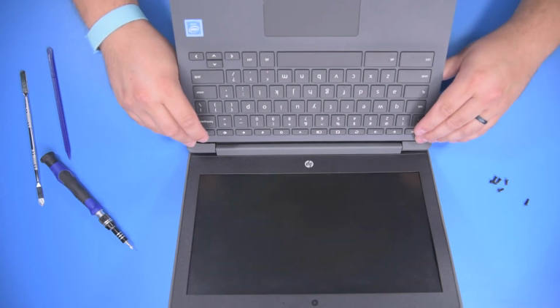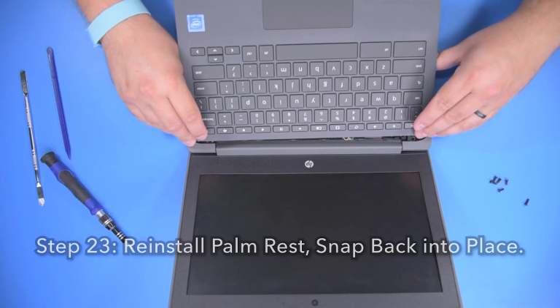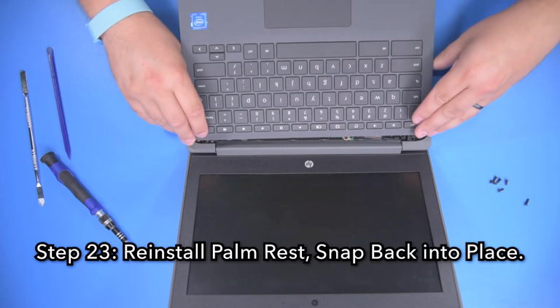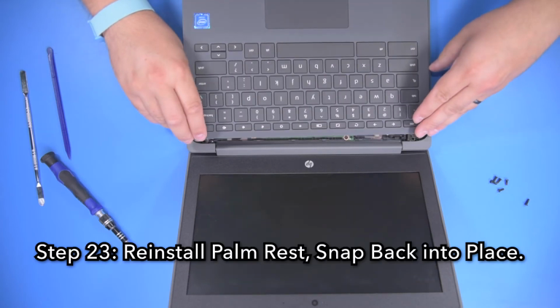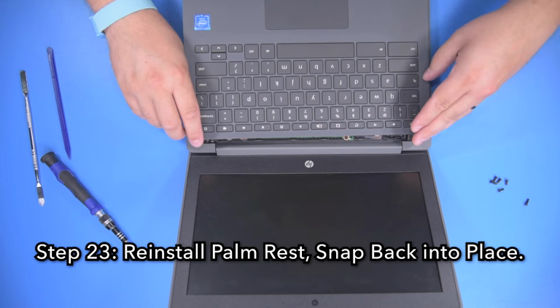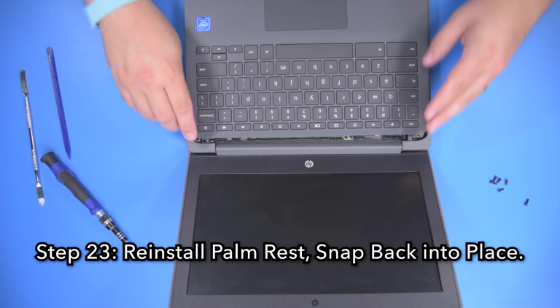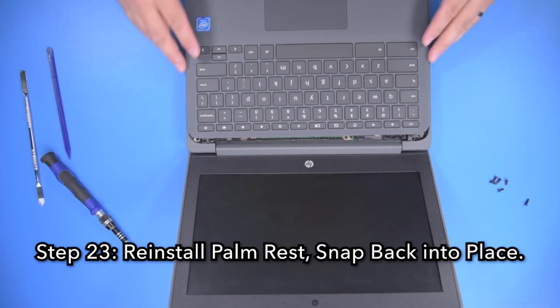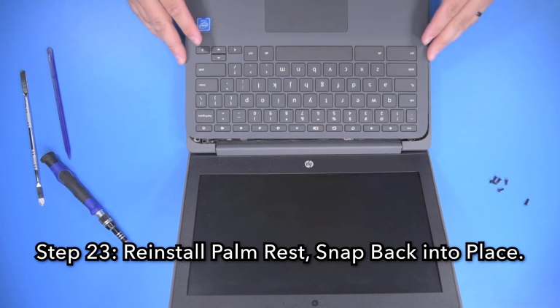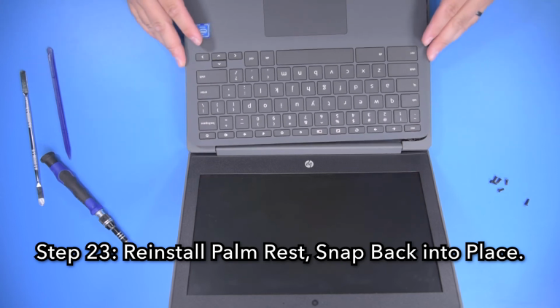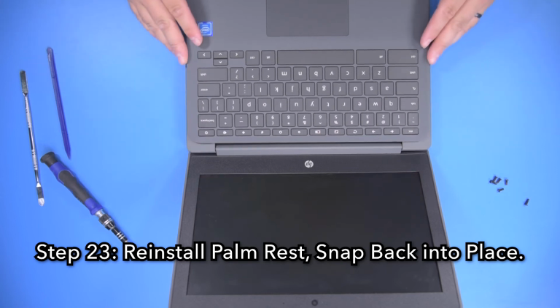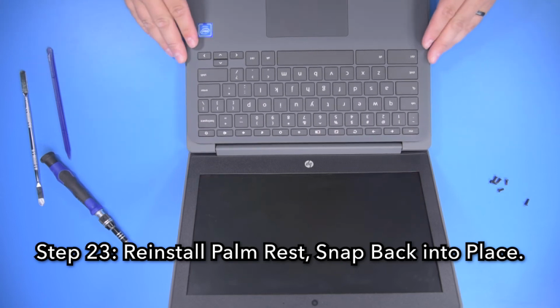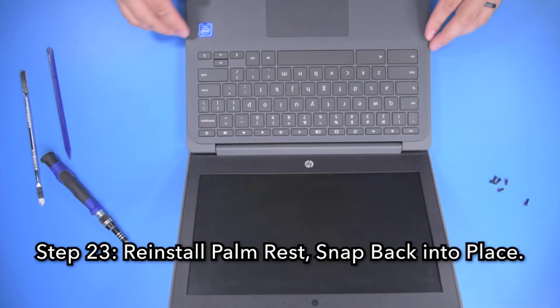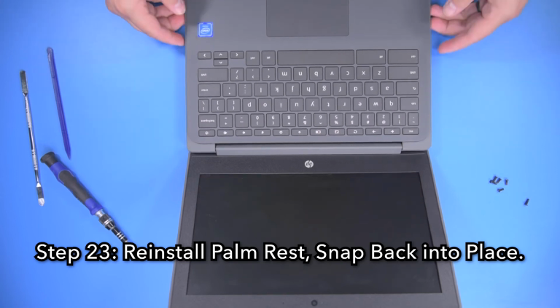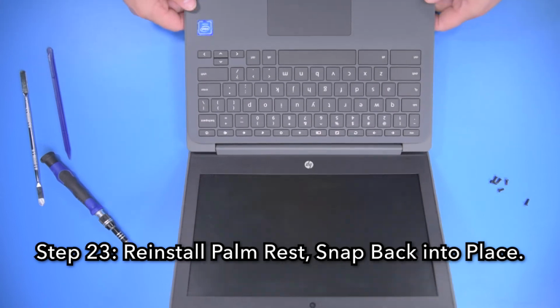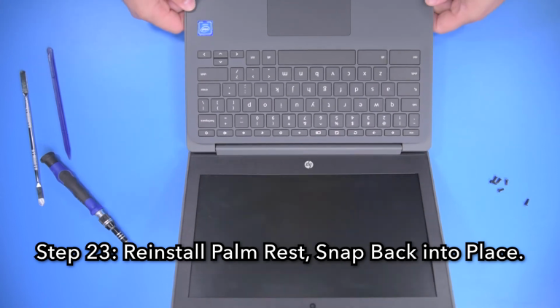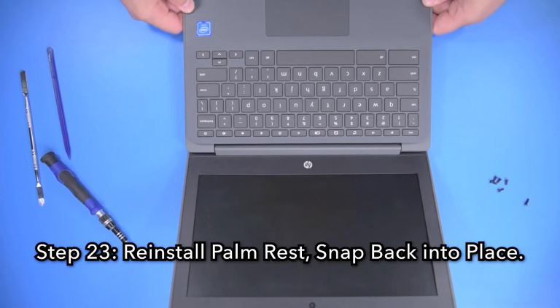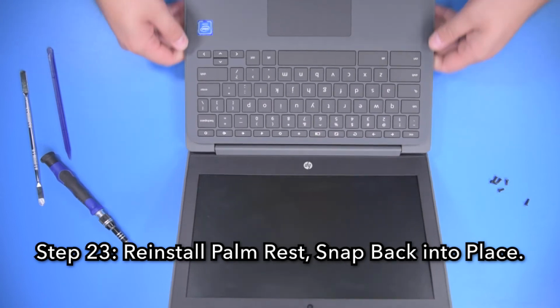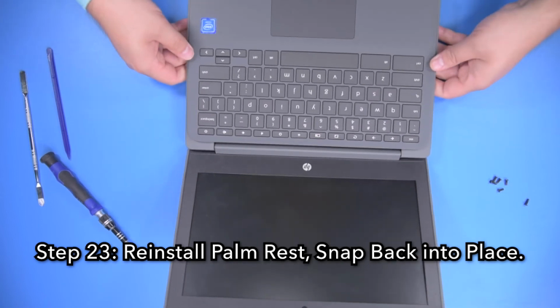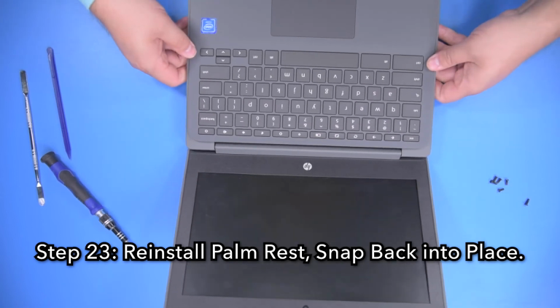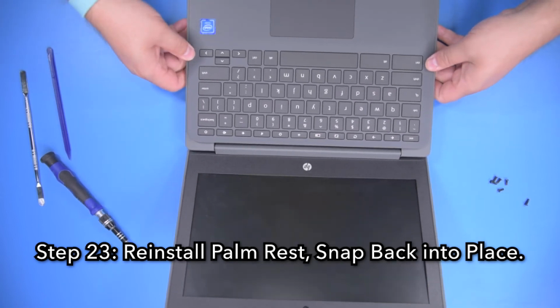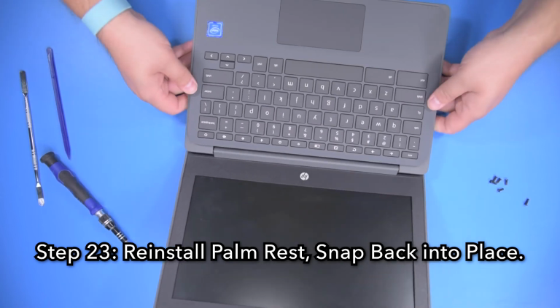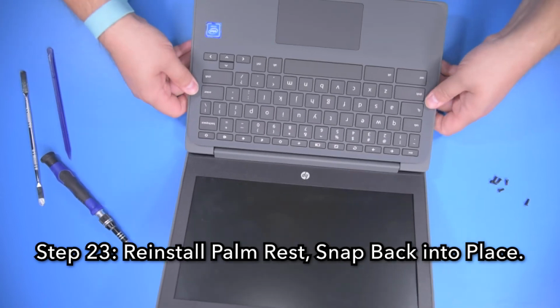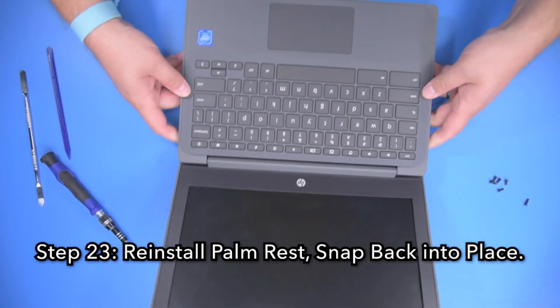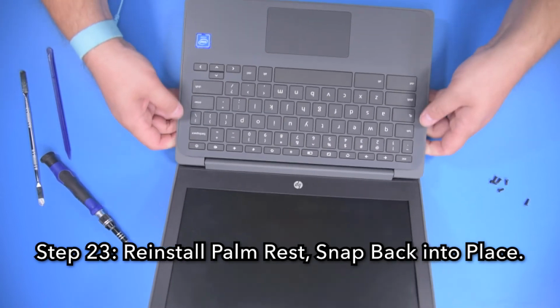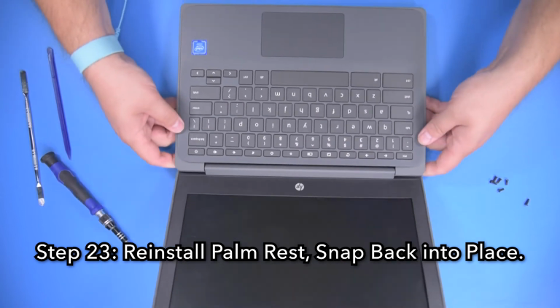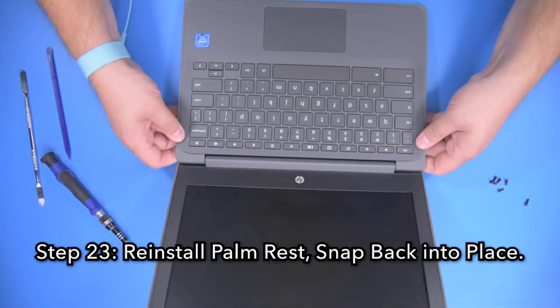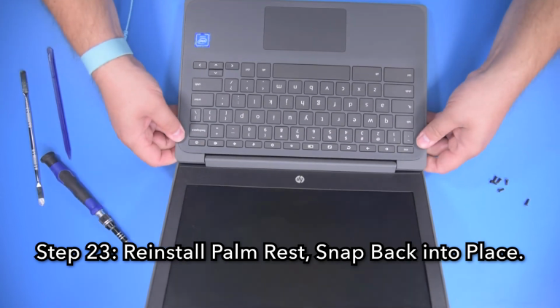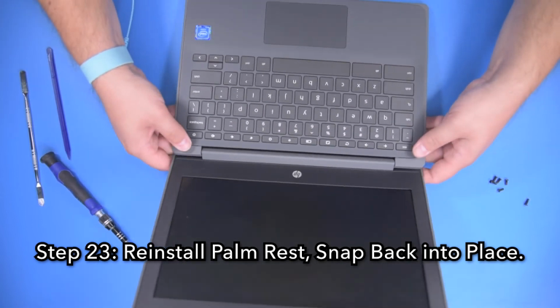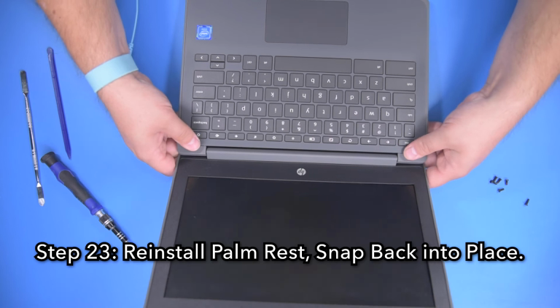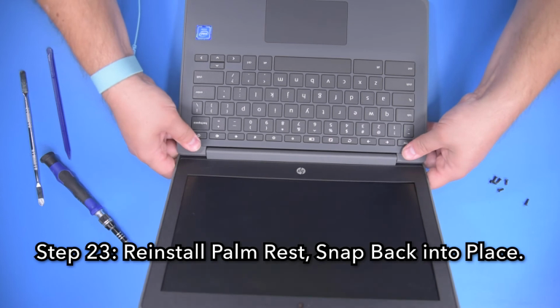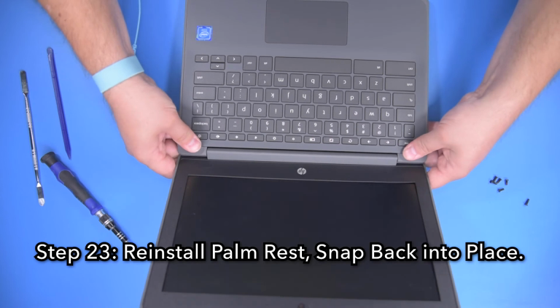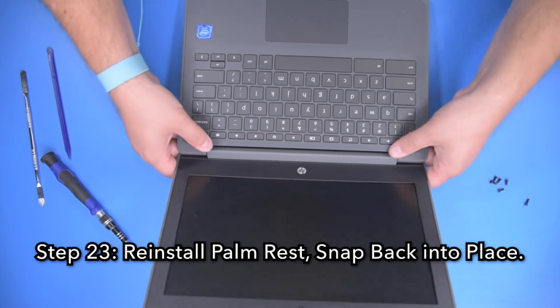Step 23, reinstall the palm rest, making sure that it is fully snapped into place around the perimeter.